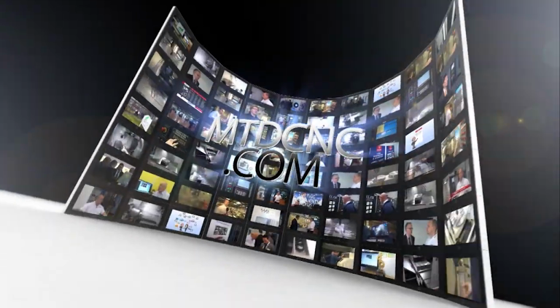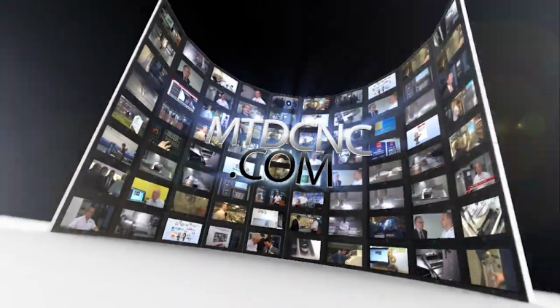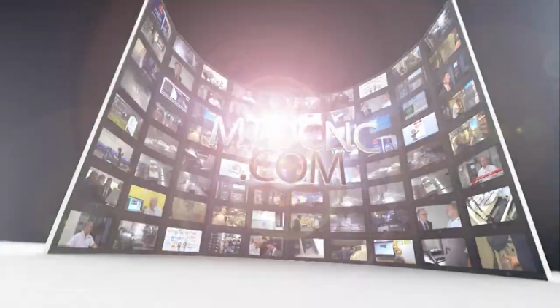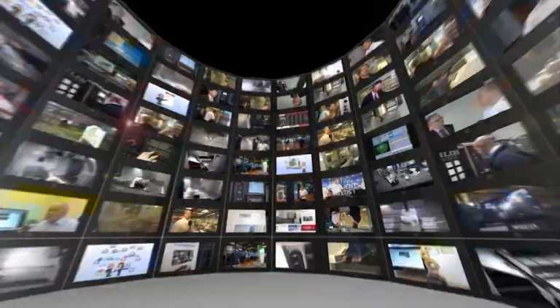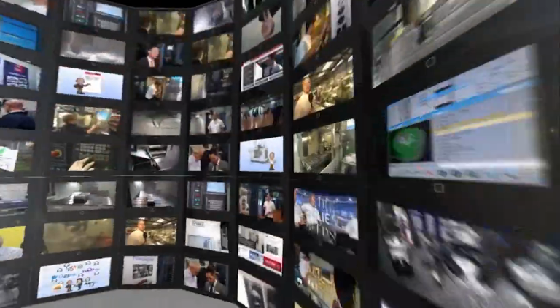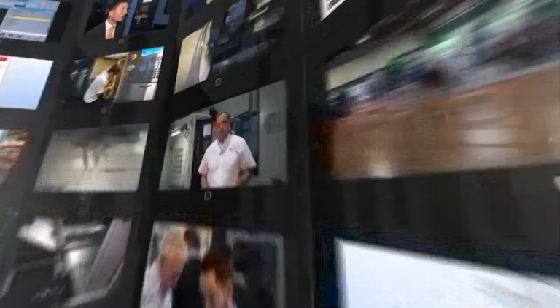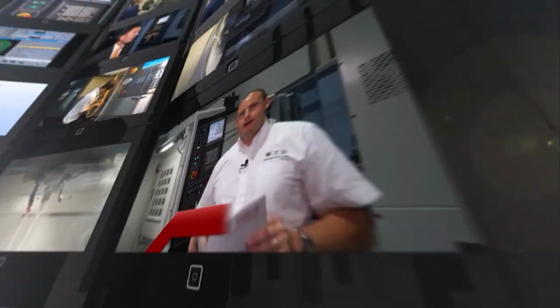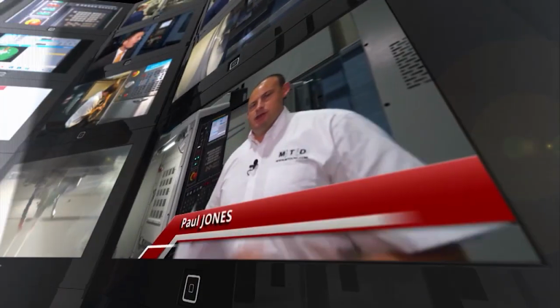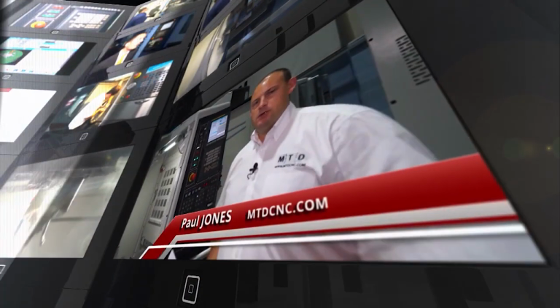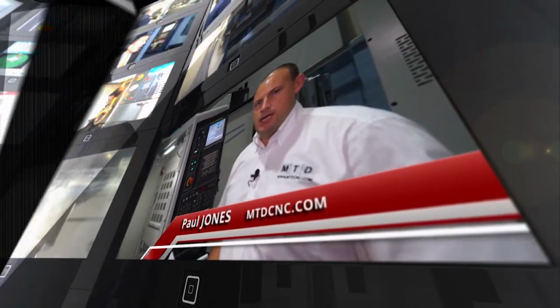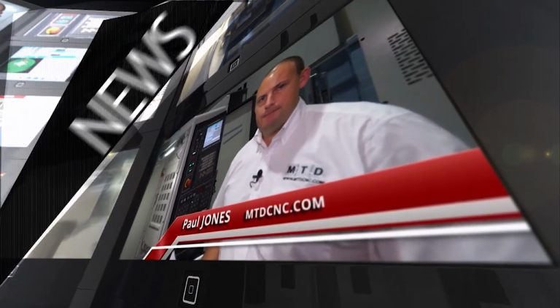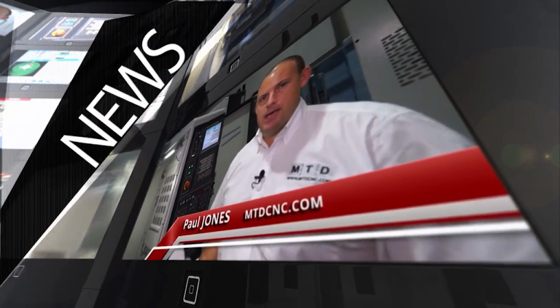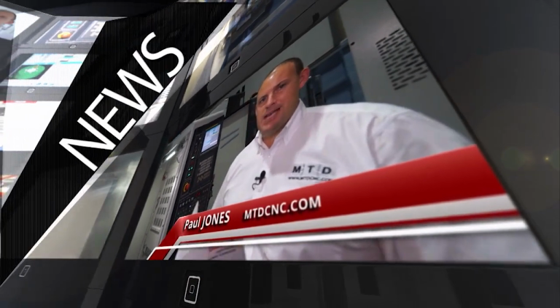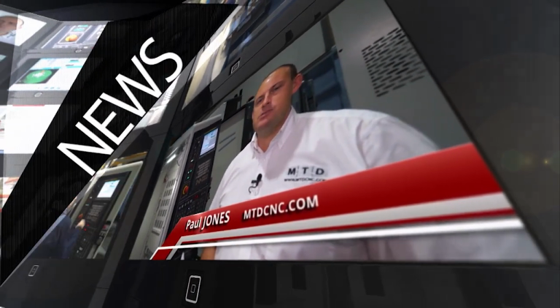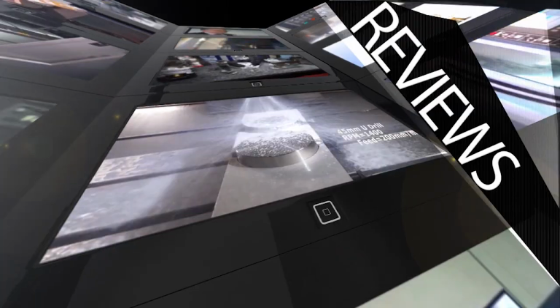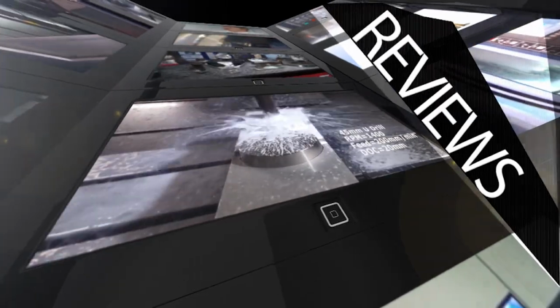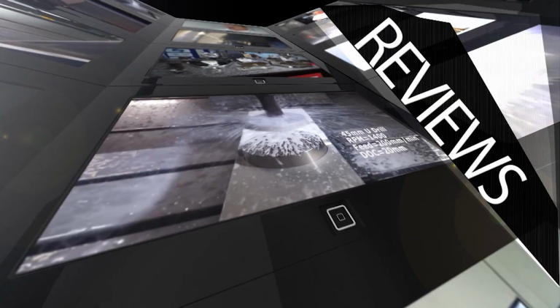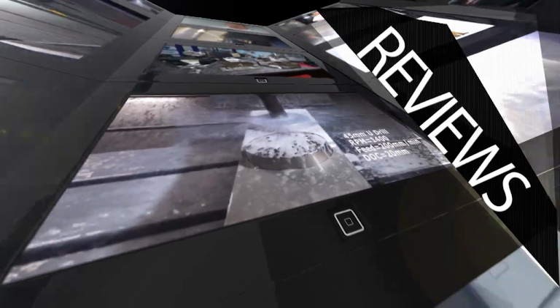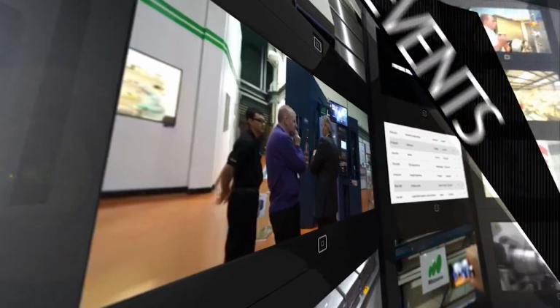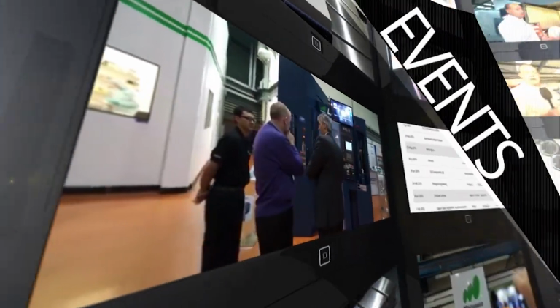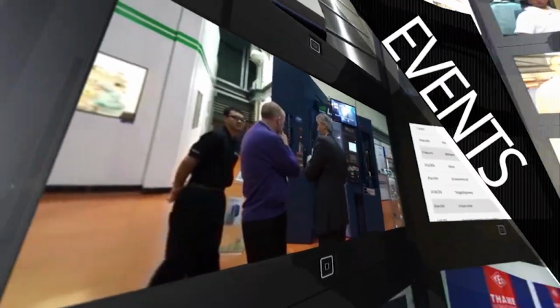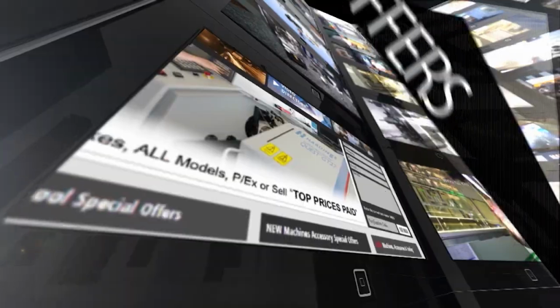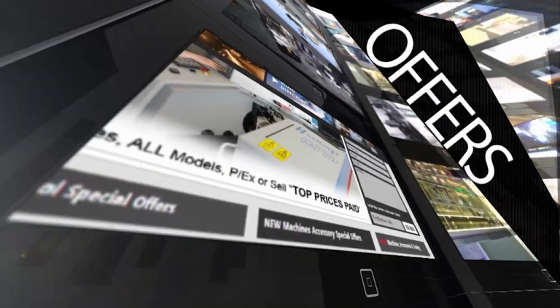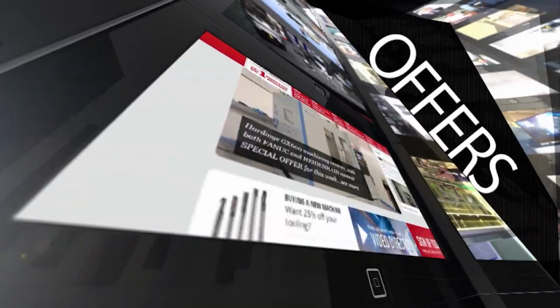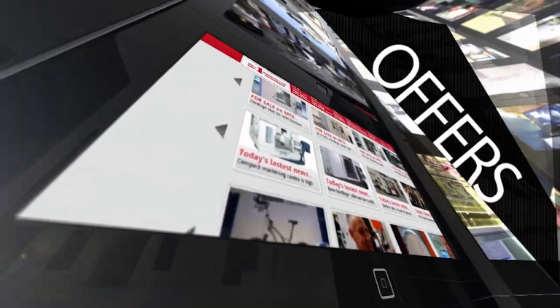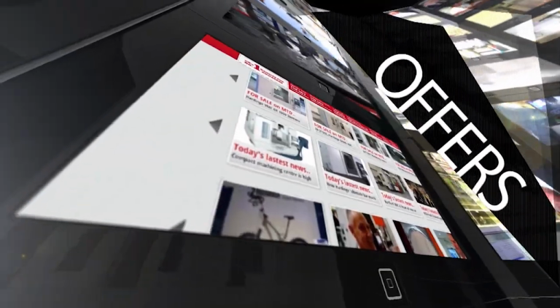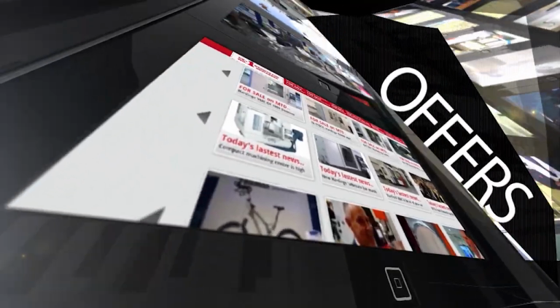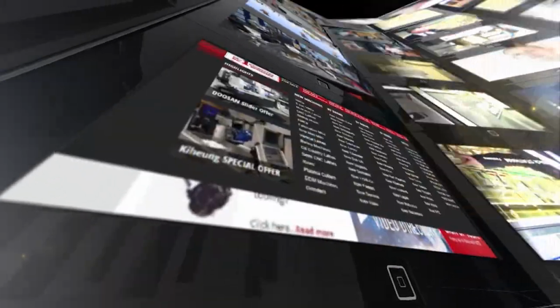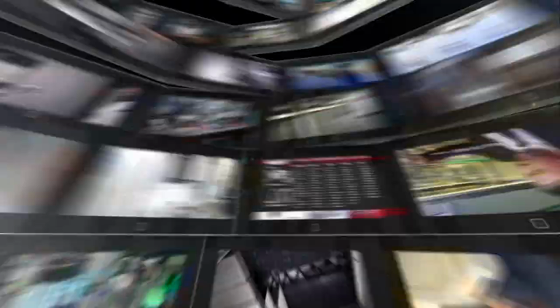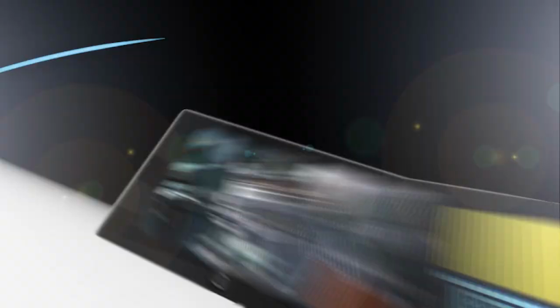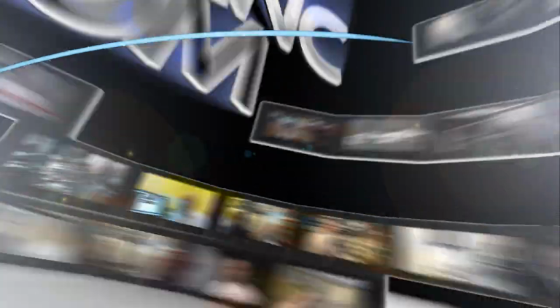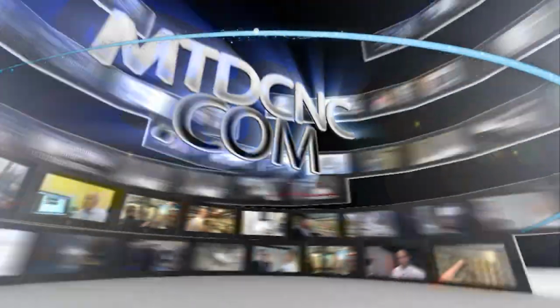MTD-CNC, bringing you the latest engineering news, reviews, events and special offers via video media.